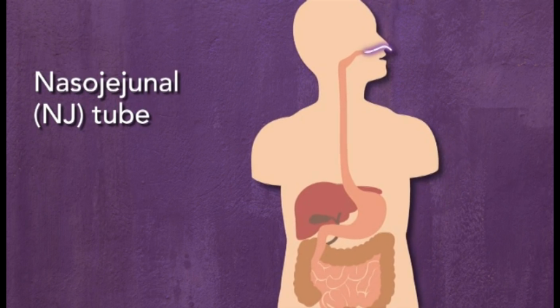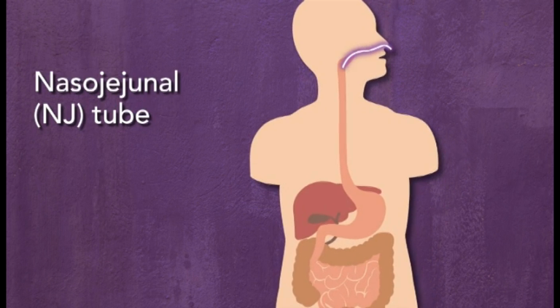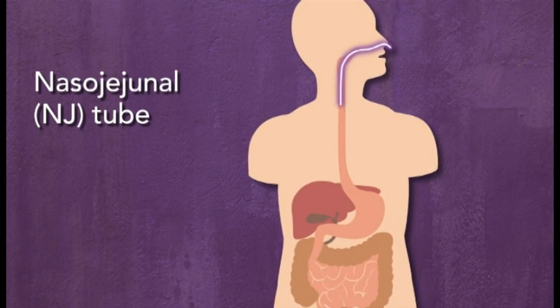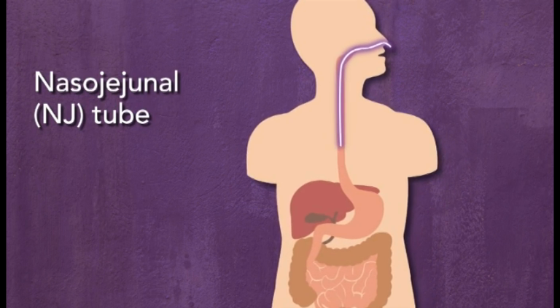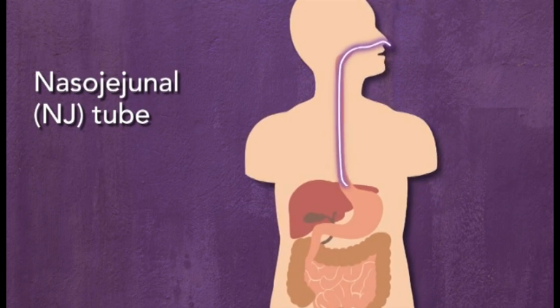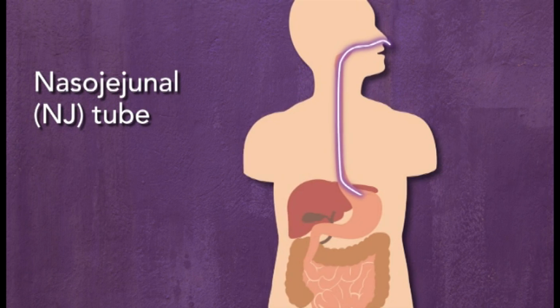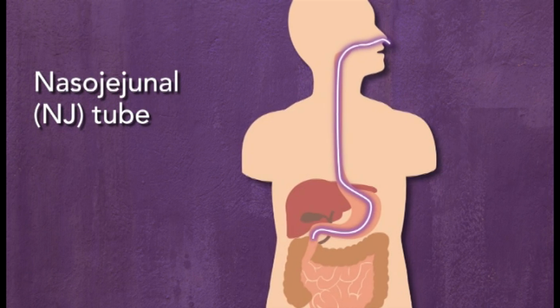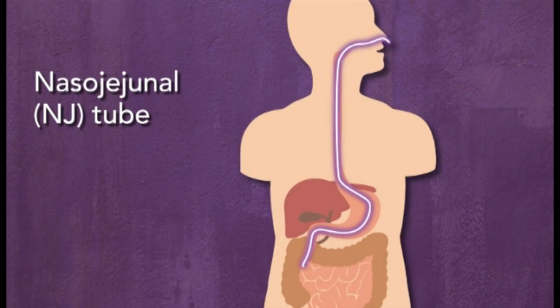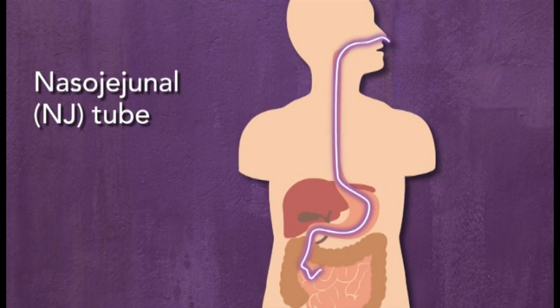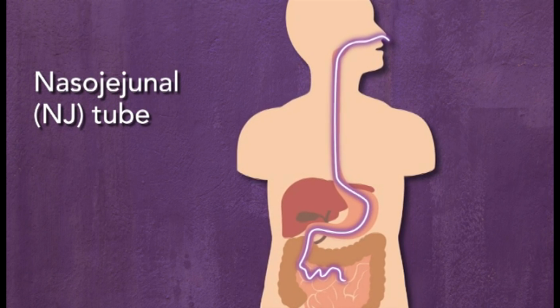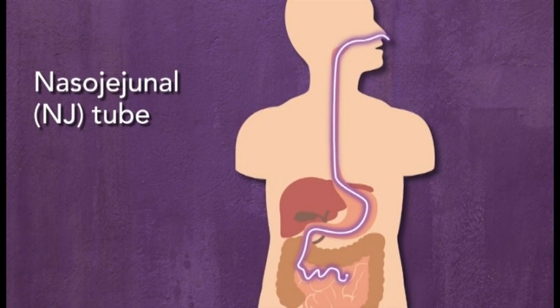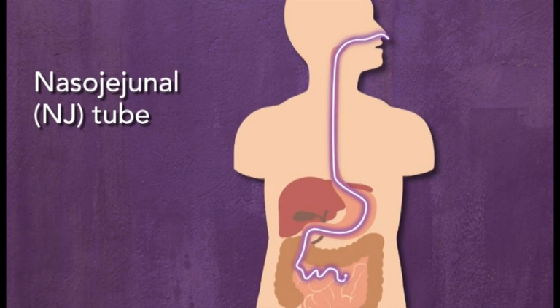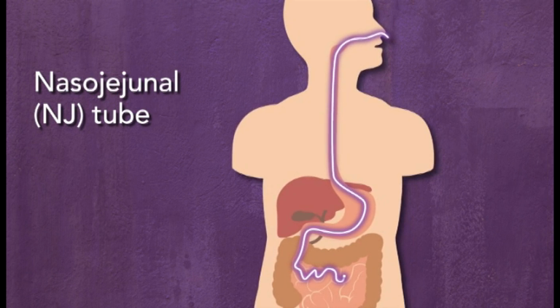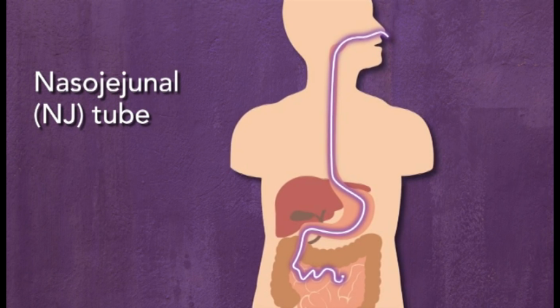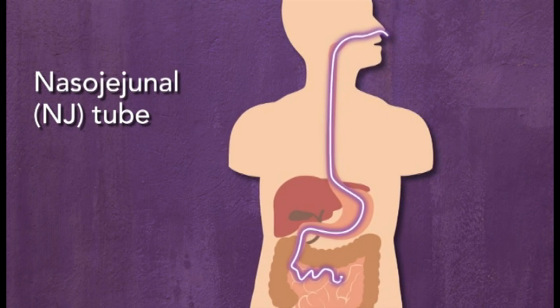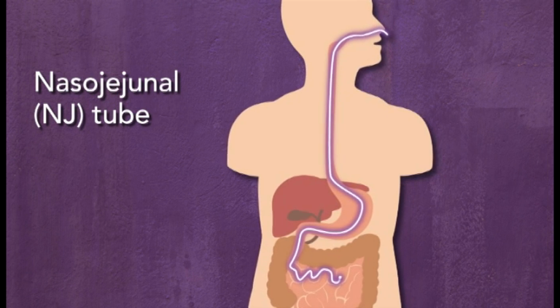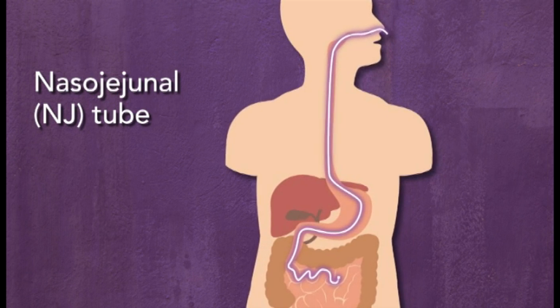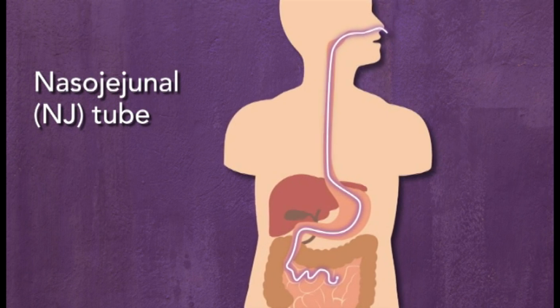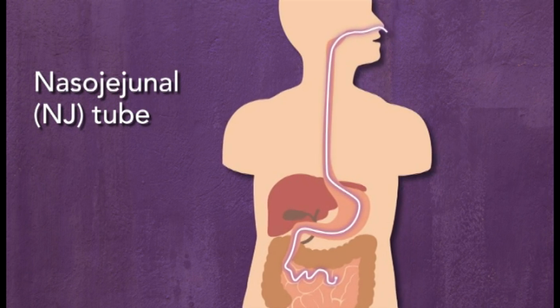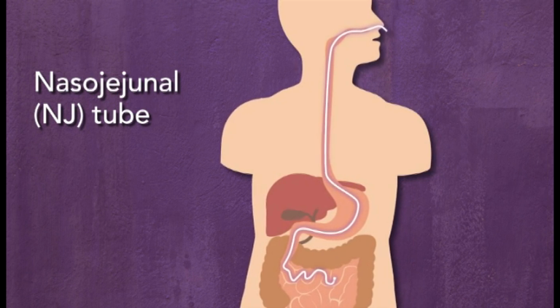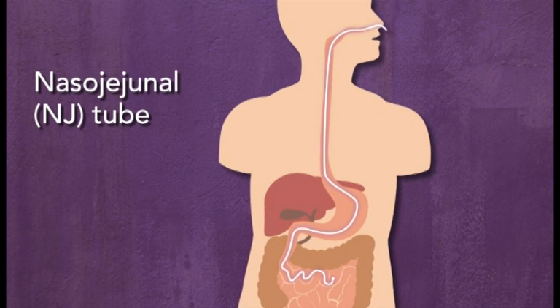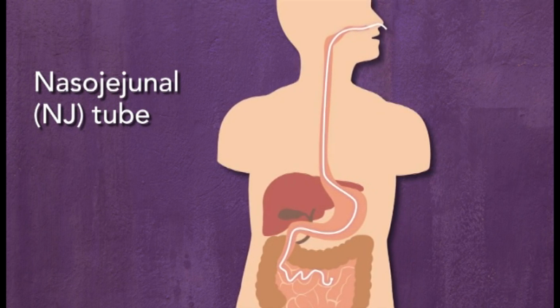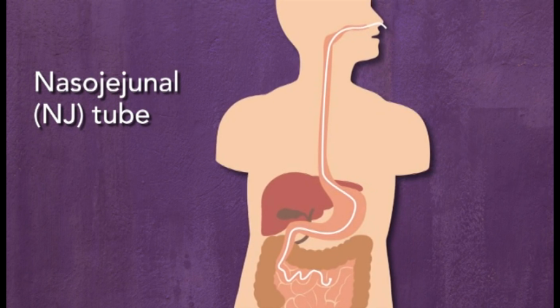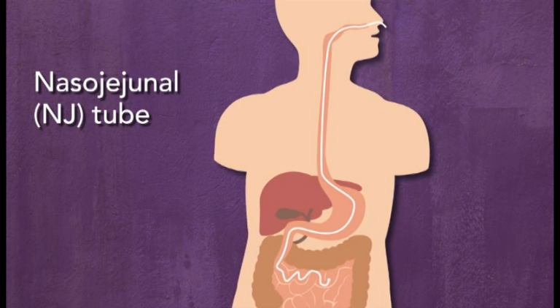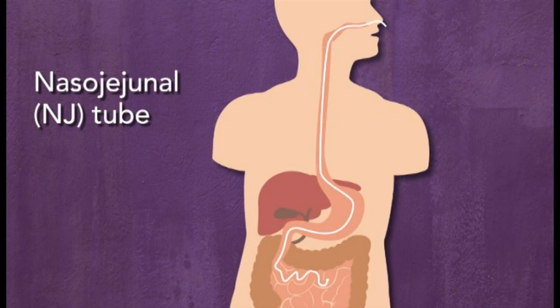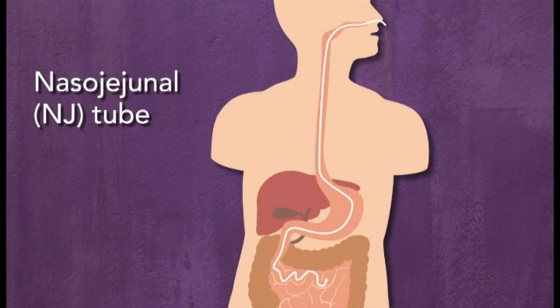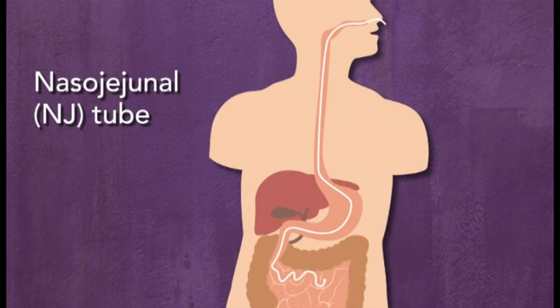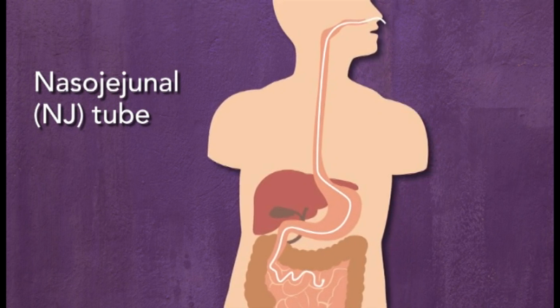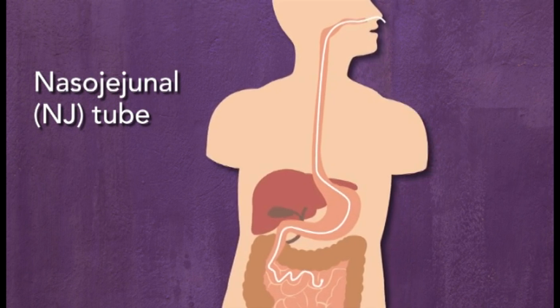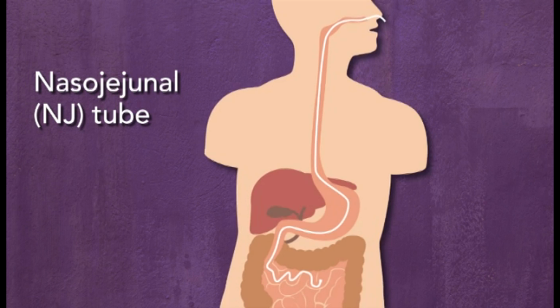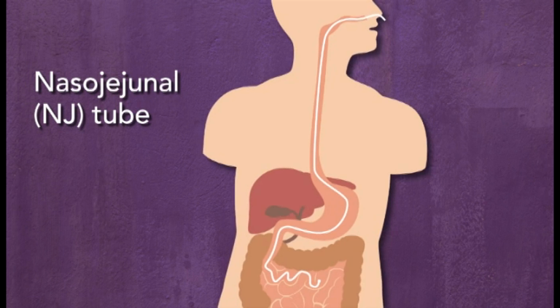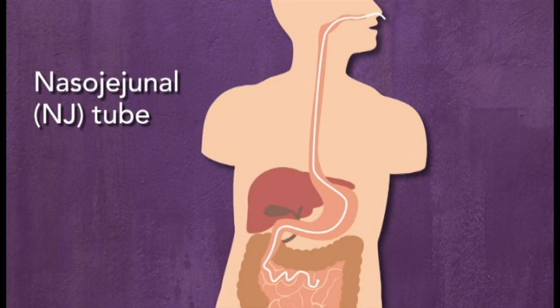A nasojejunal or NJ tube is inserted through the nose and down into the jejunum, the second part of the small intestine.